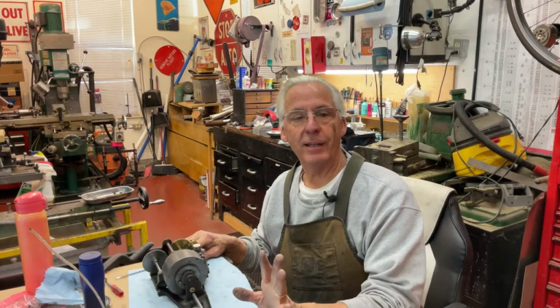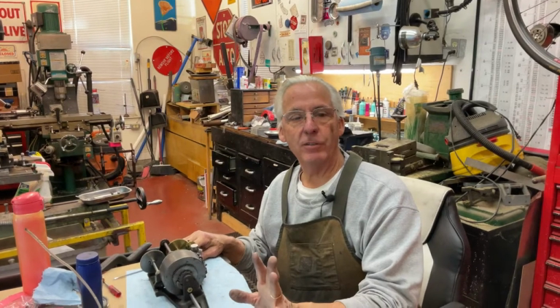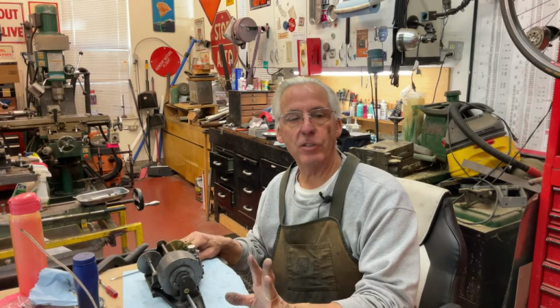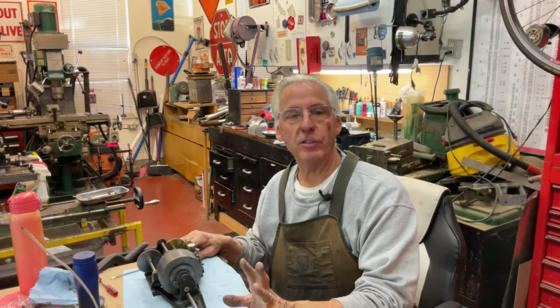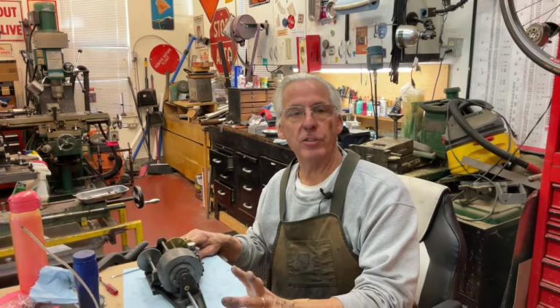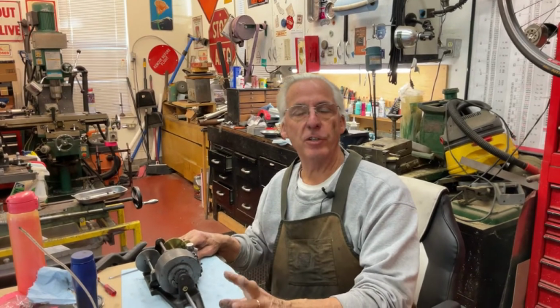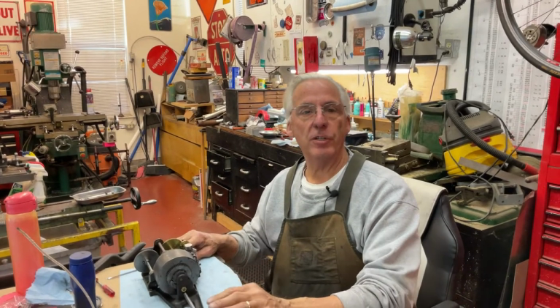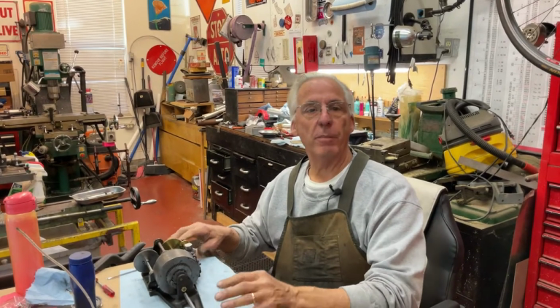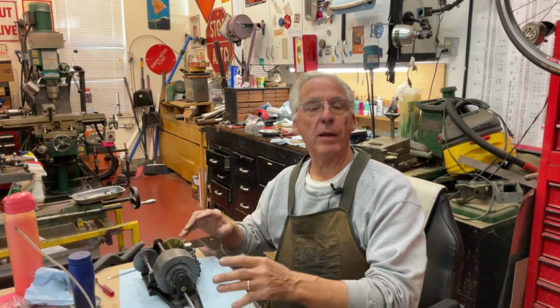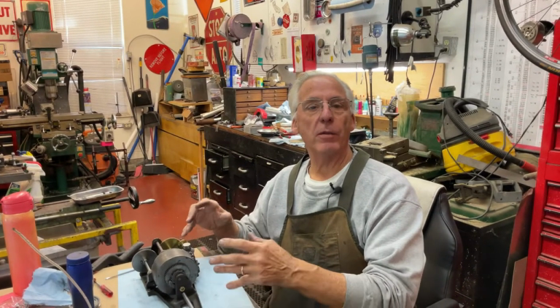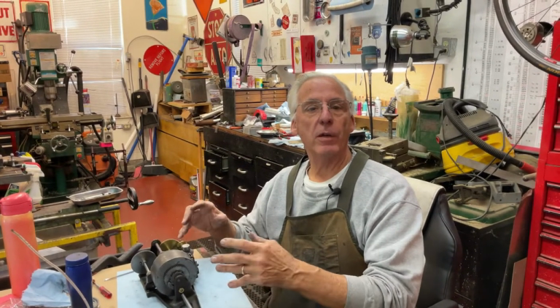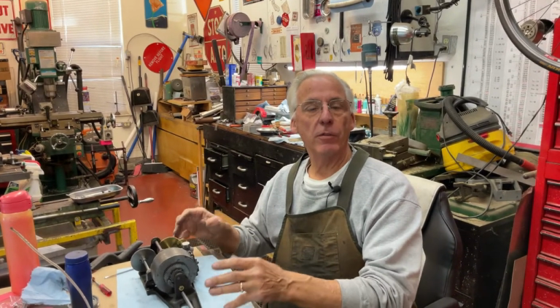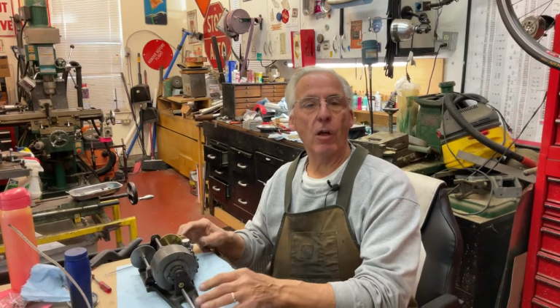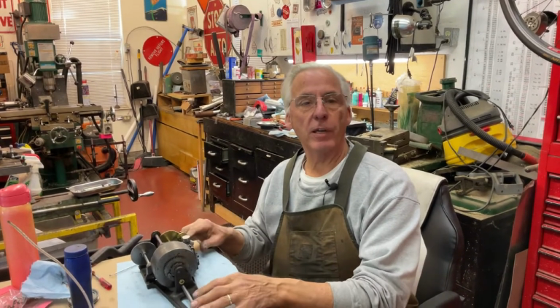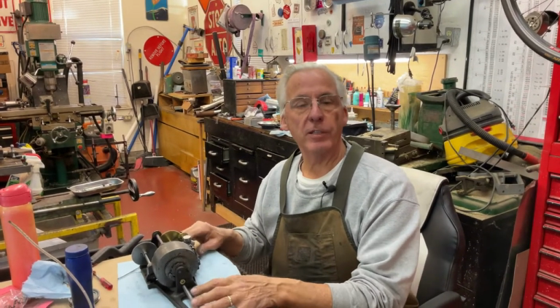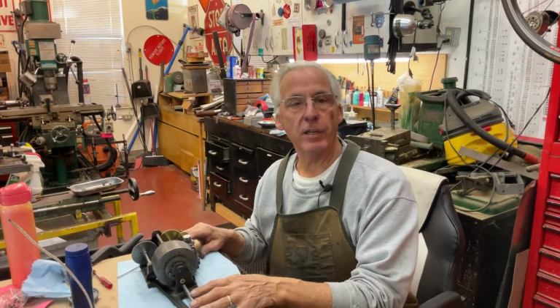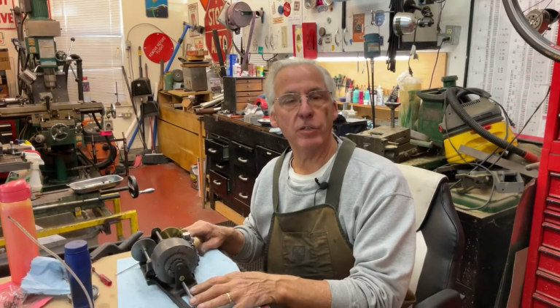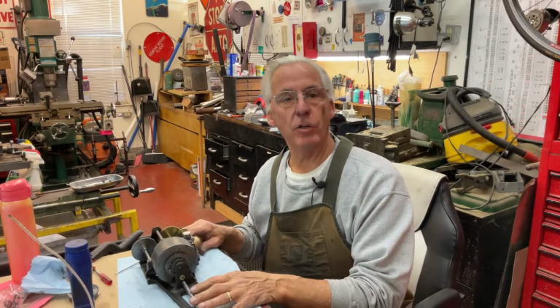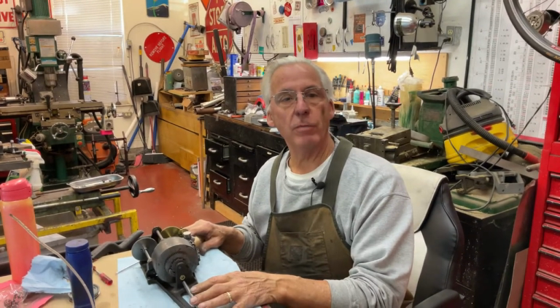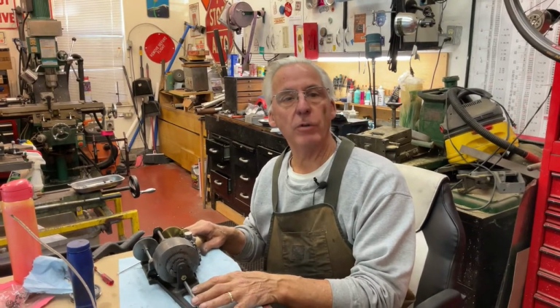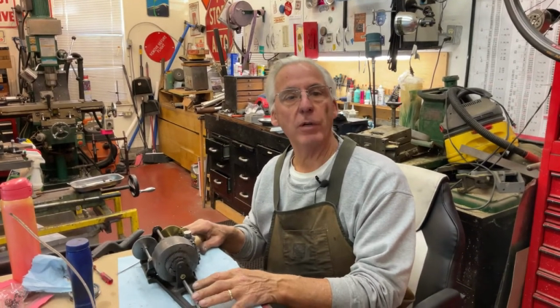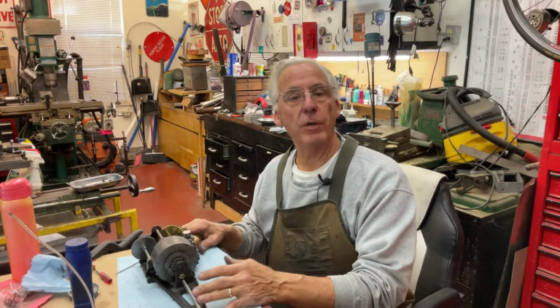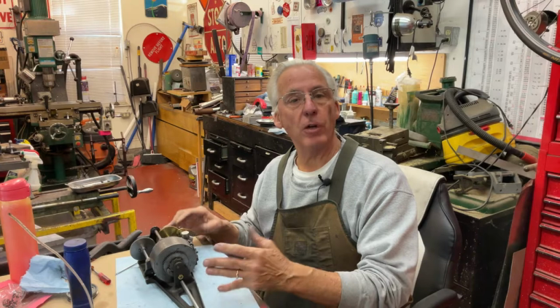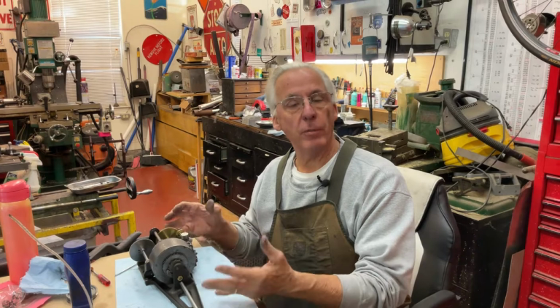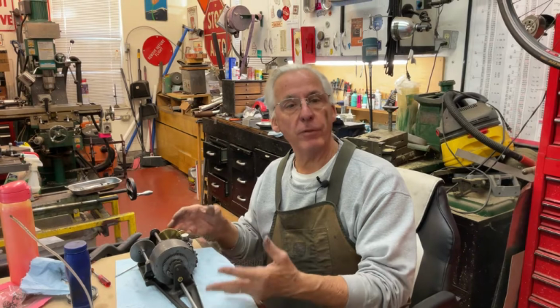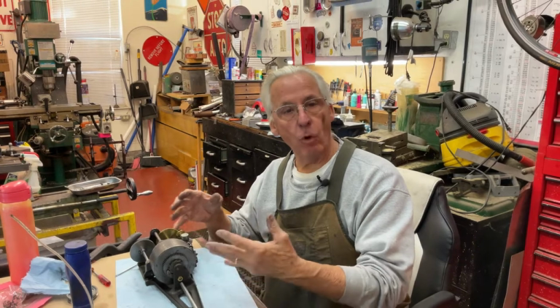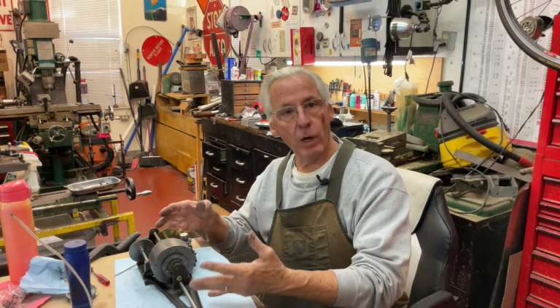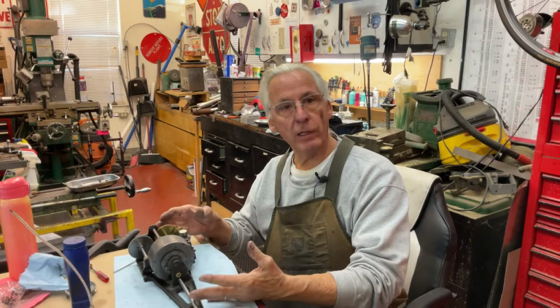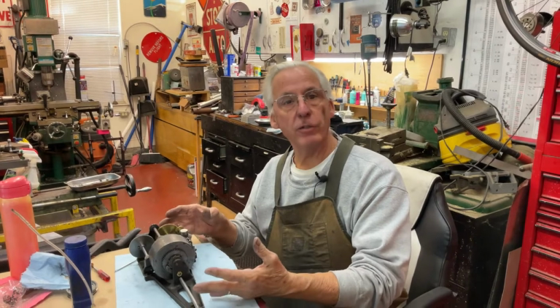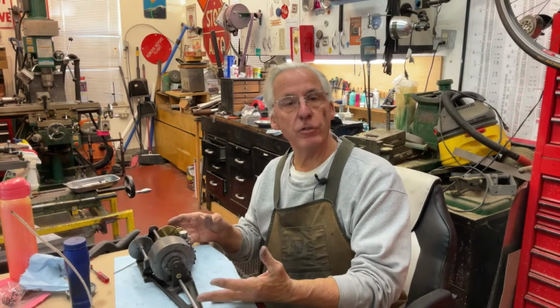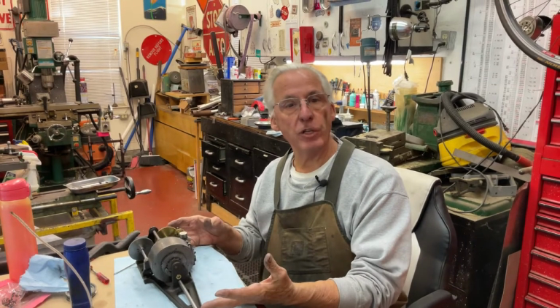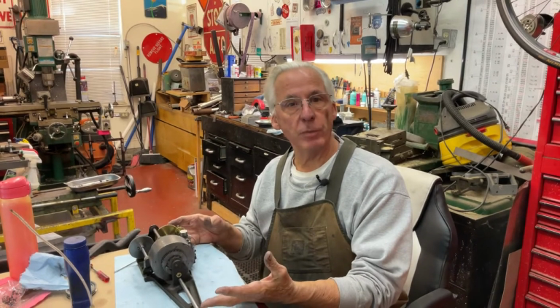Hi, Dyslexic Genius here. I'm back on the Longcase Edison home motor and I'm going to talk about the oiling and adjustment.